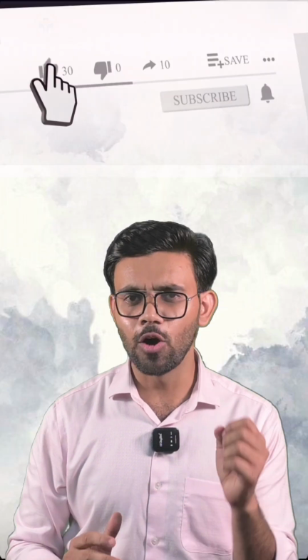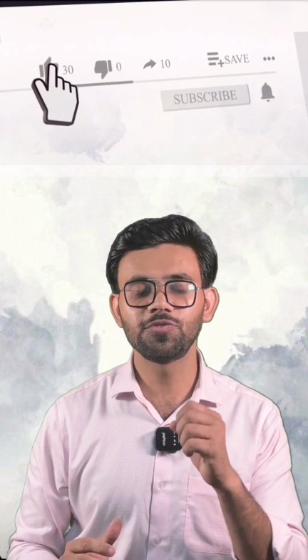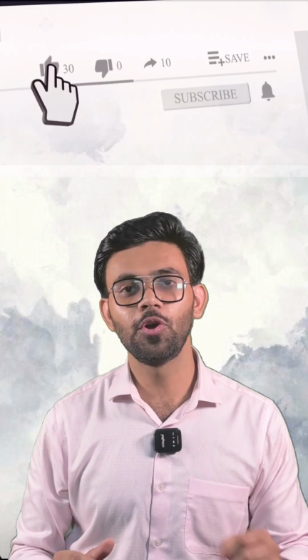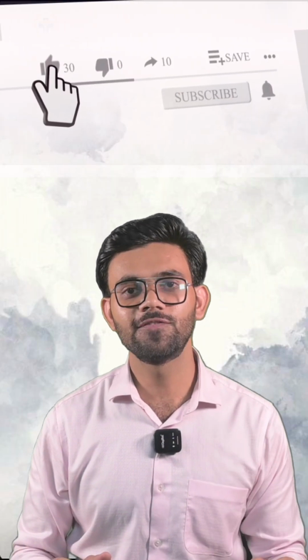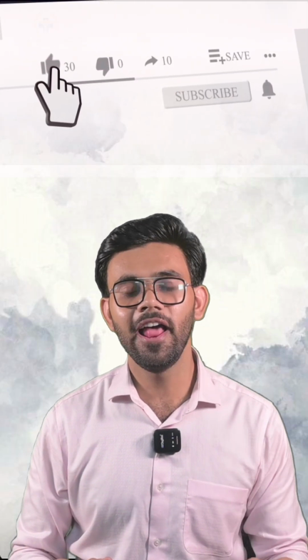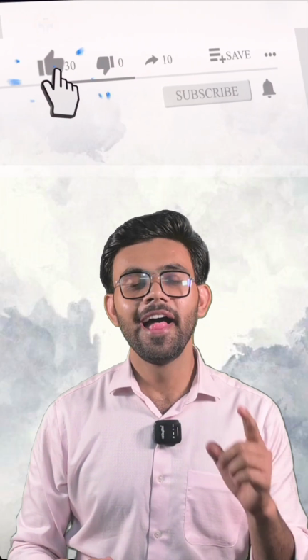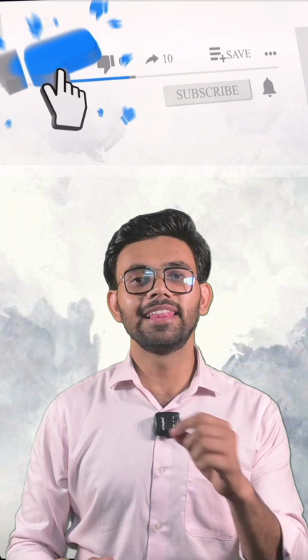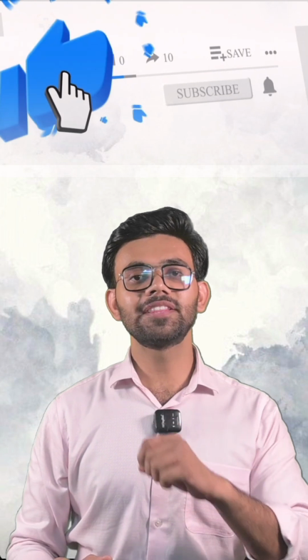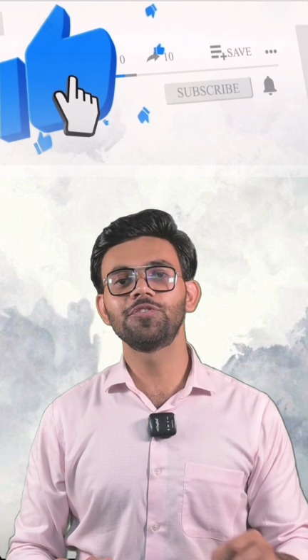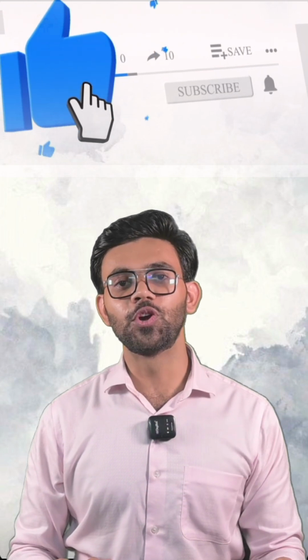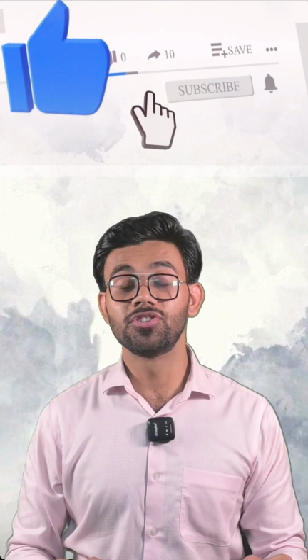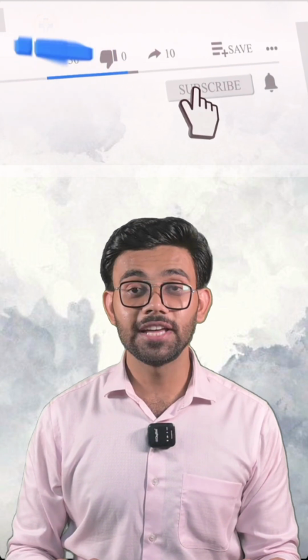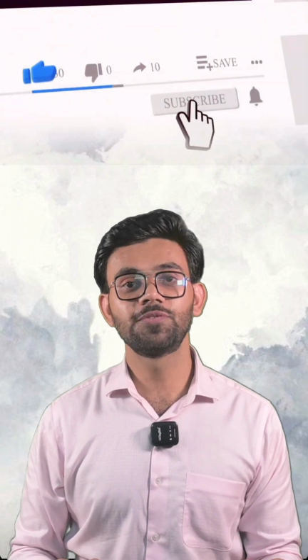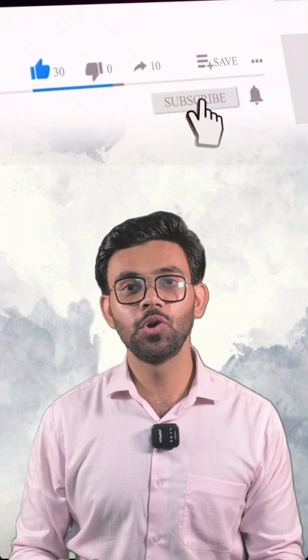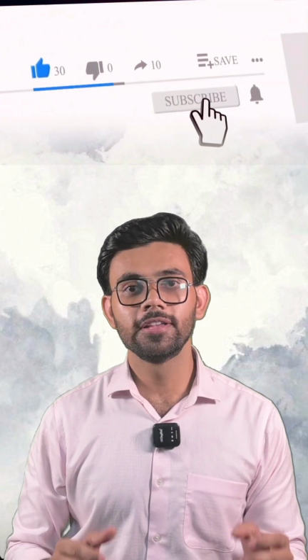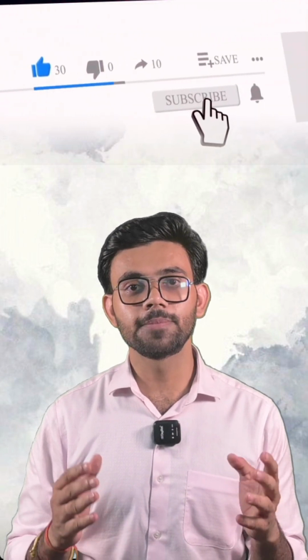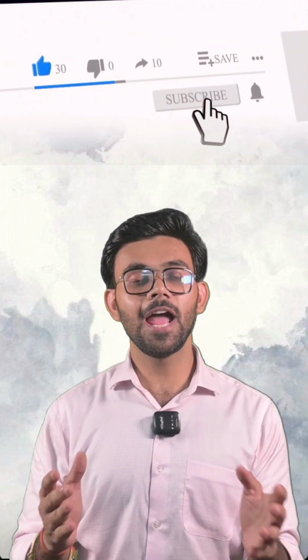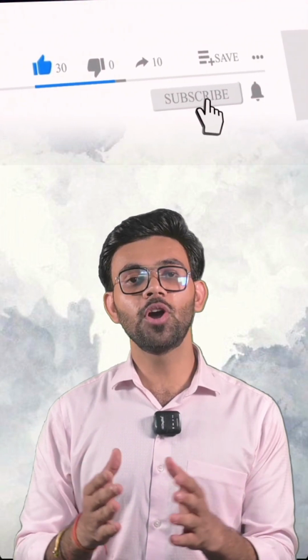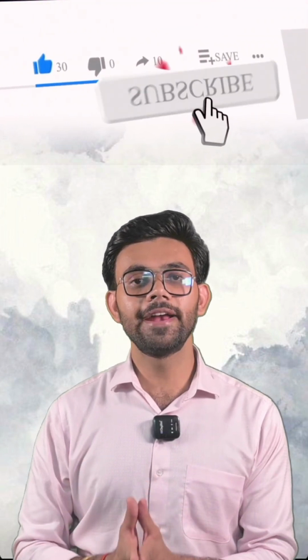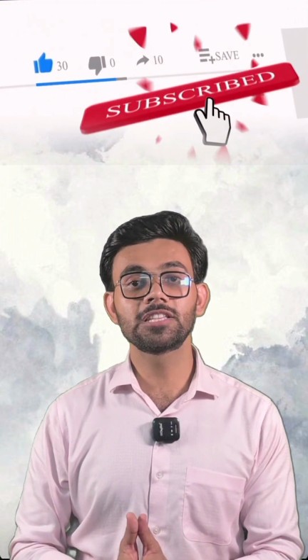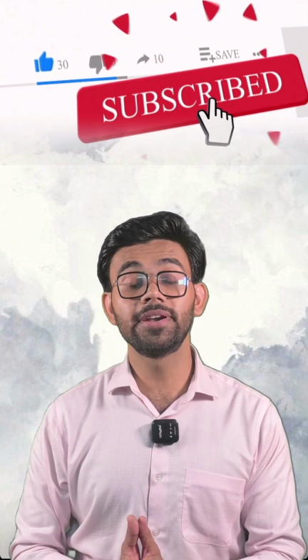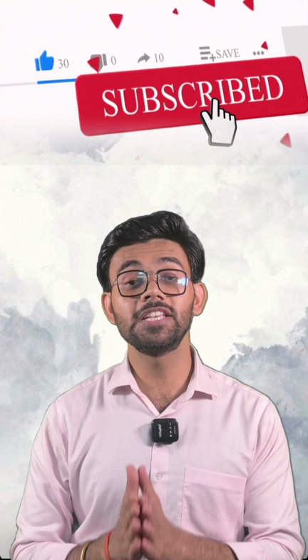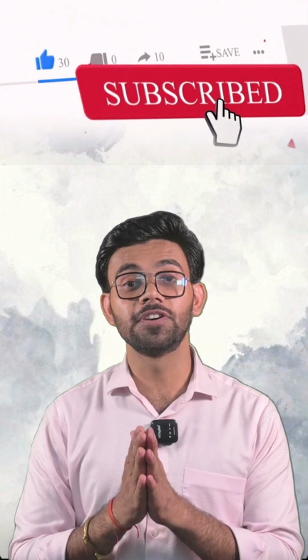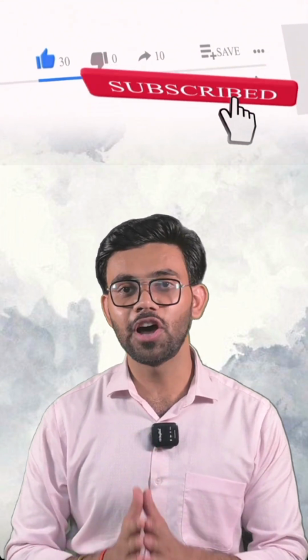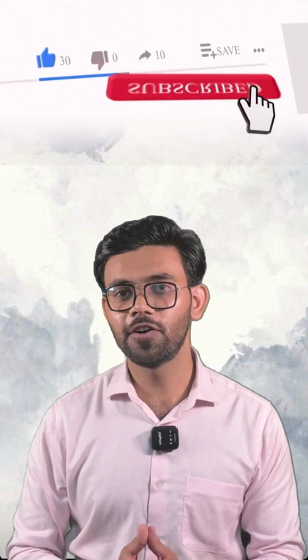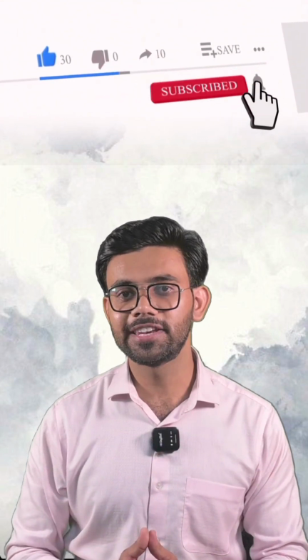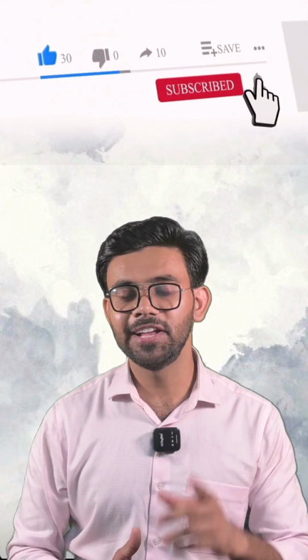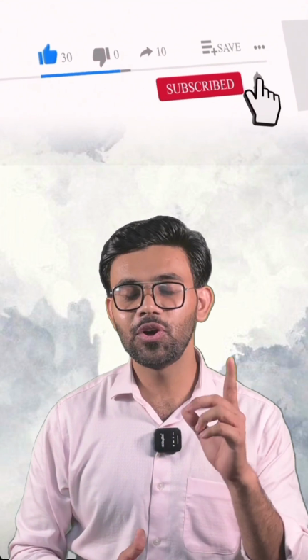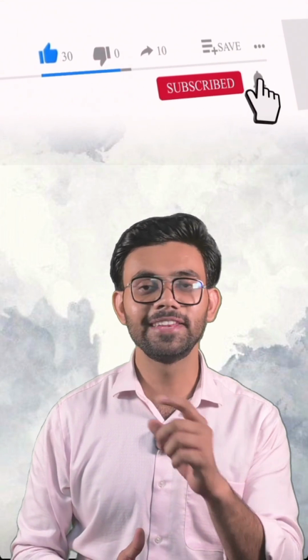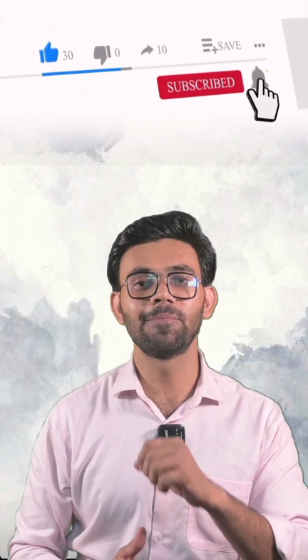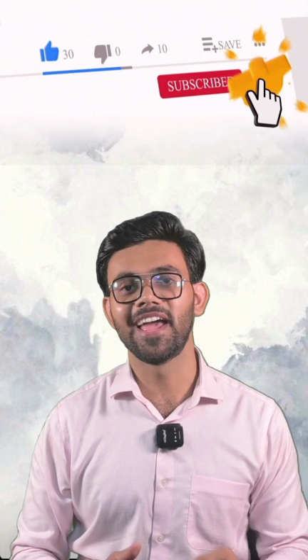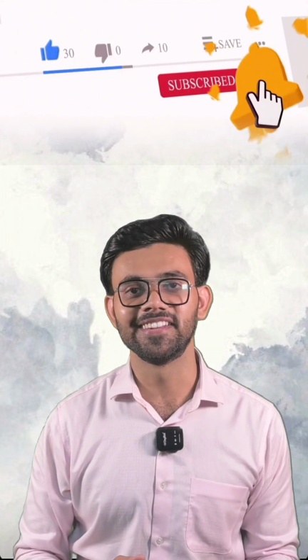Found this video helpful? Like this video, share this video, and subscribe to LIT Expertise without forgetting to hit that bell icon.